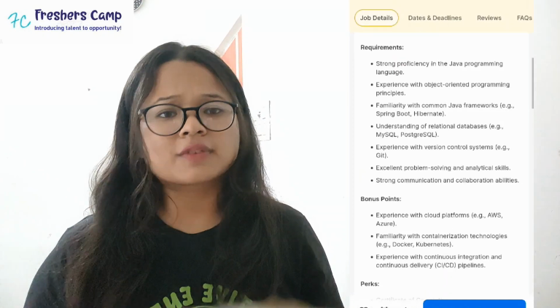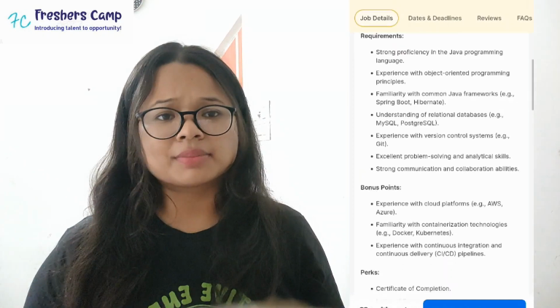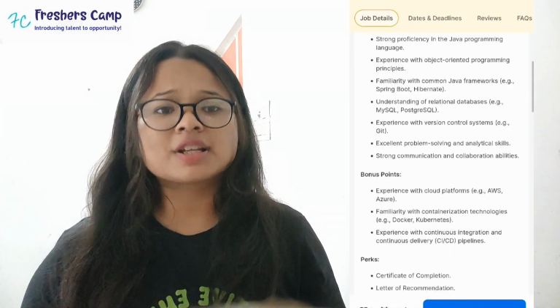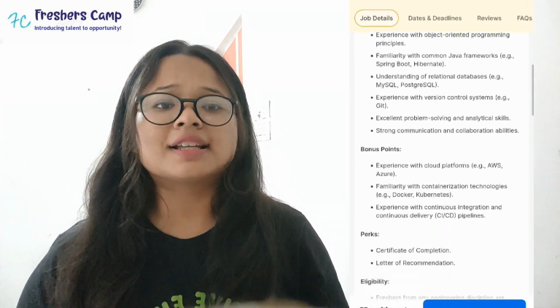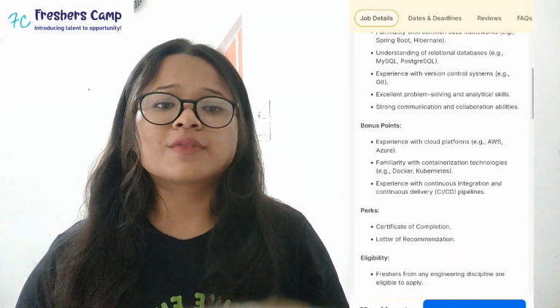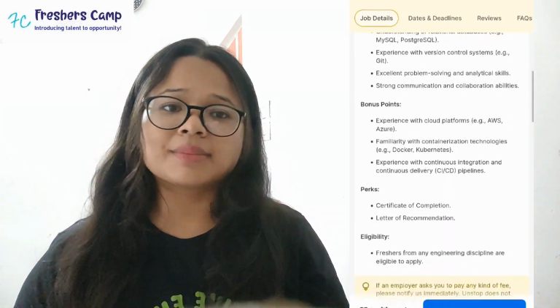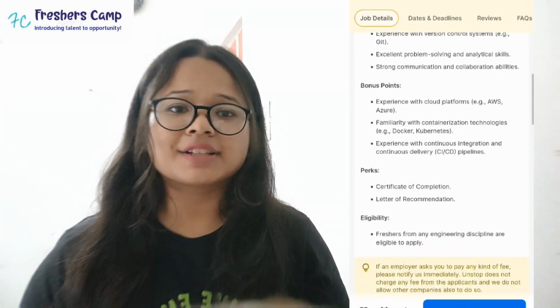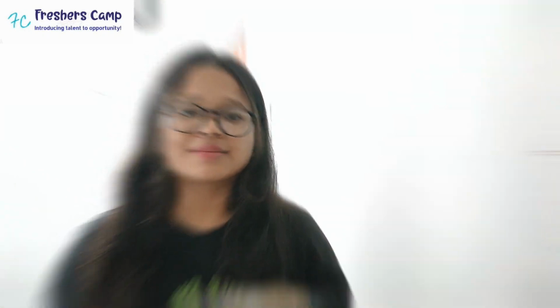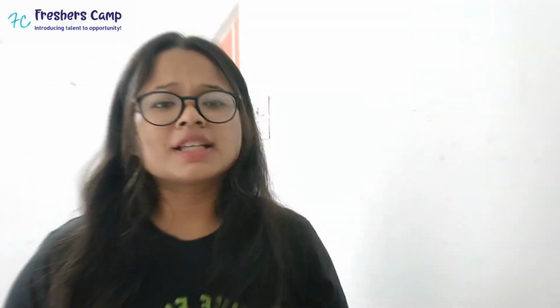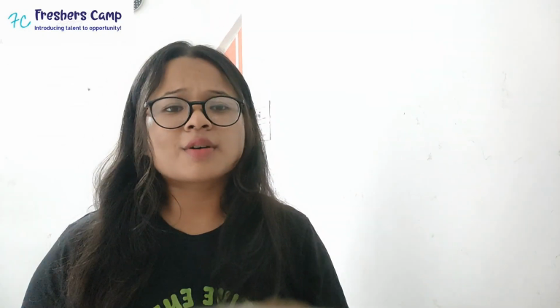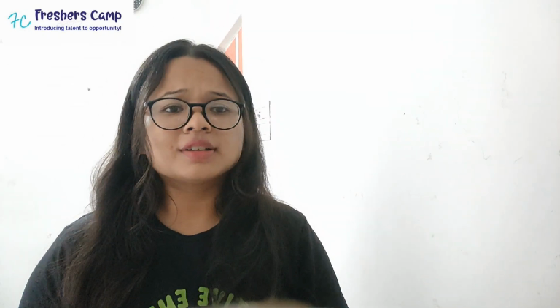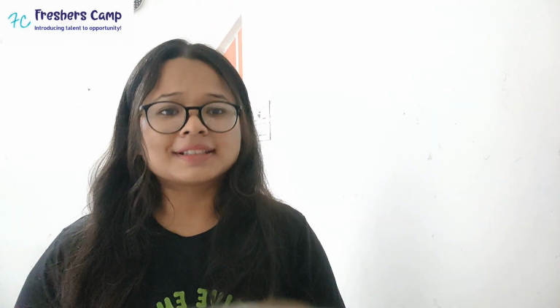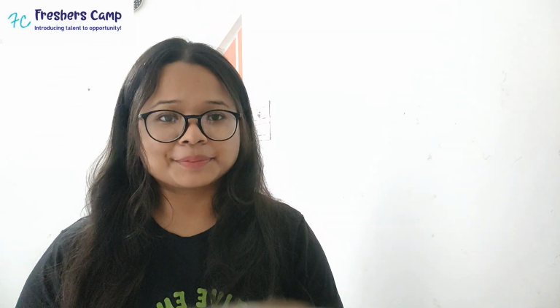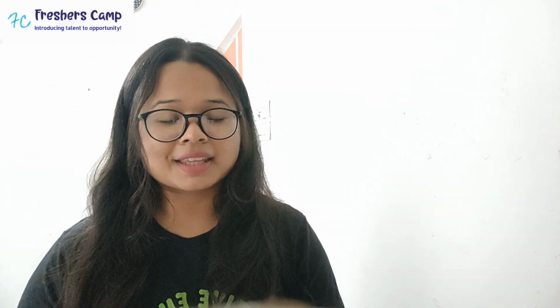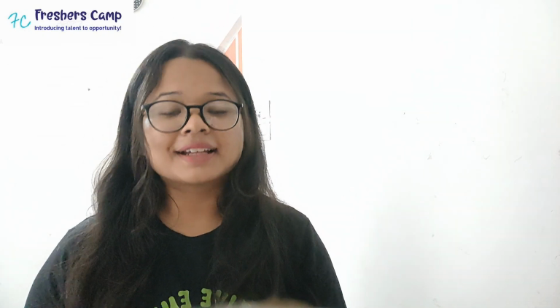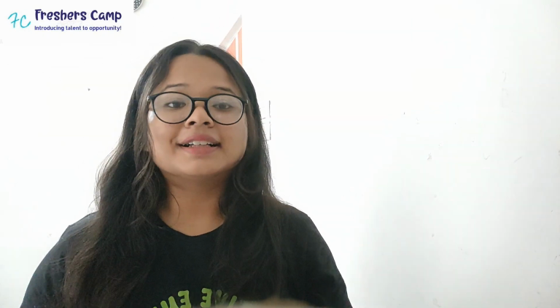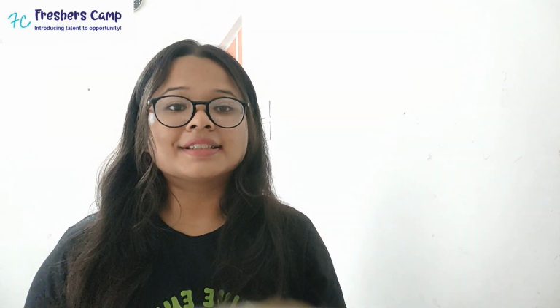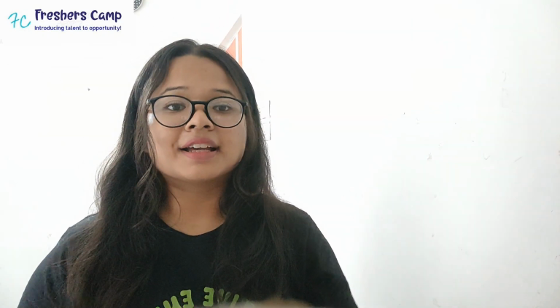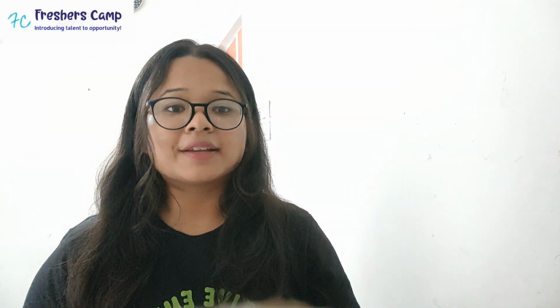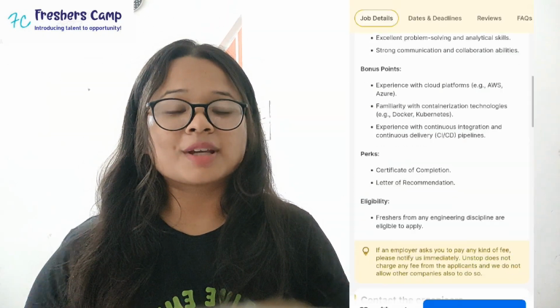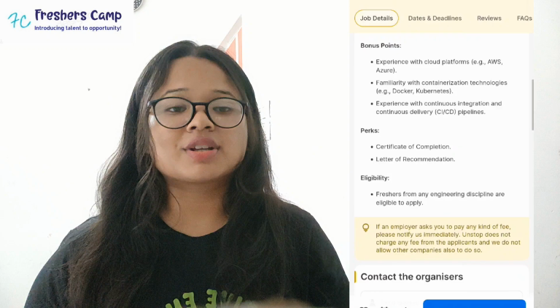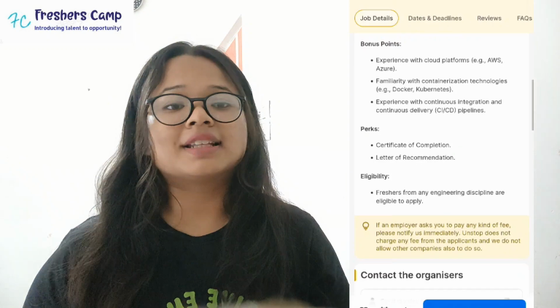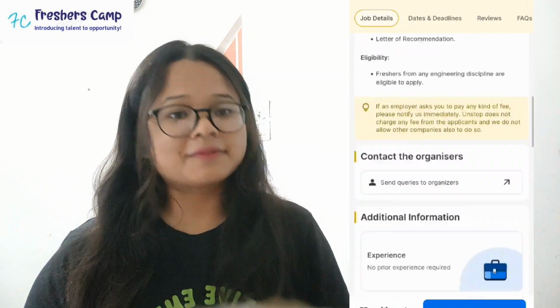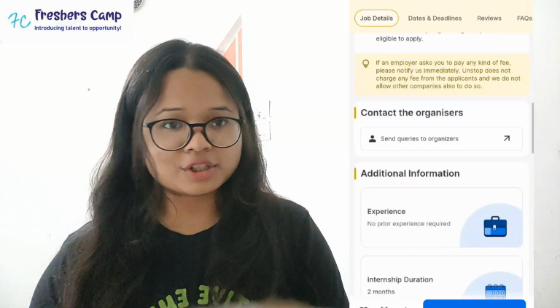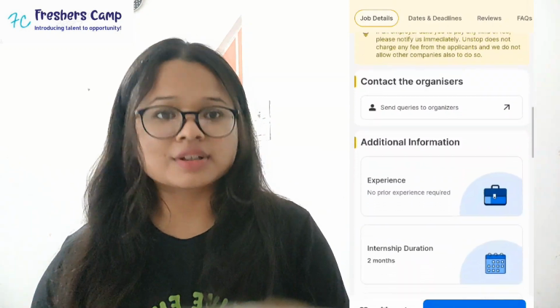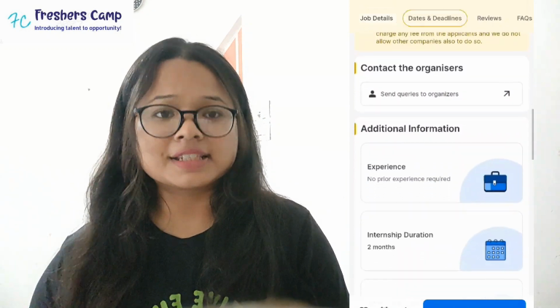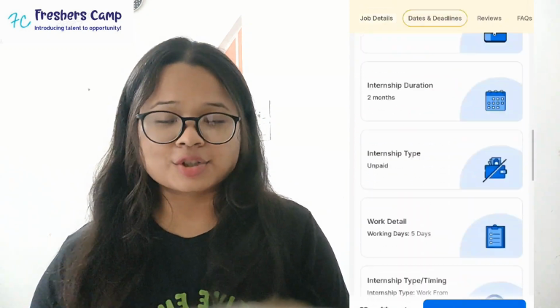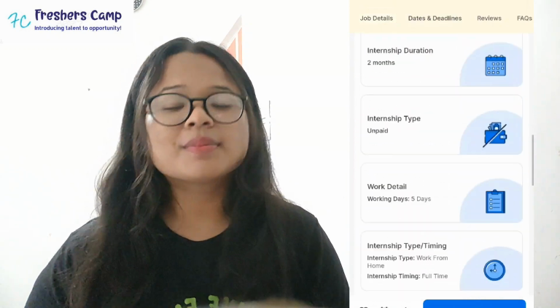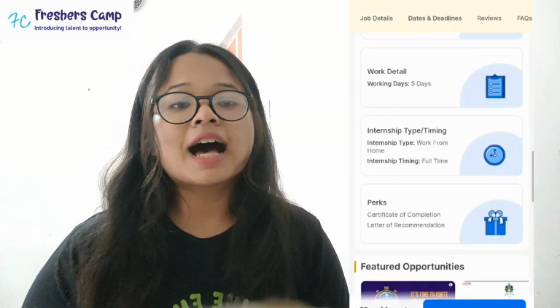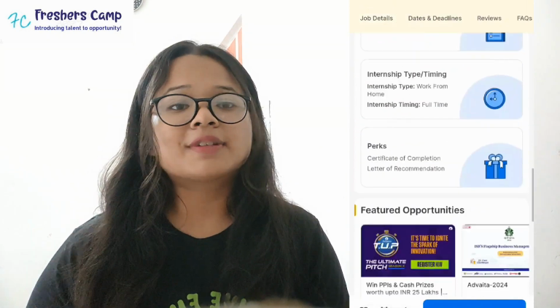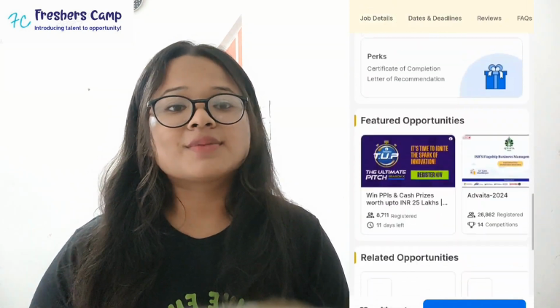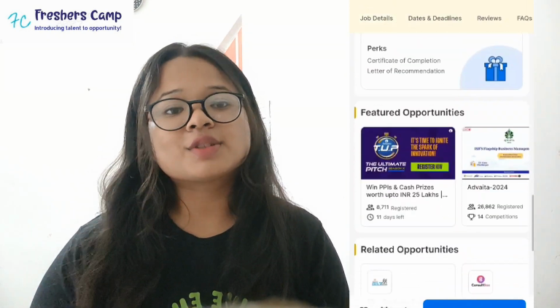You will also receive a certificate of completion and a letter of recommendation. These are all the details regarding this fresher internship.